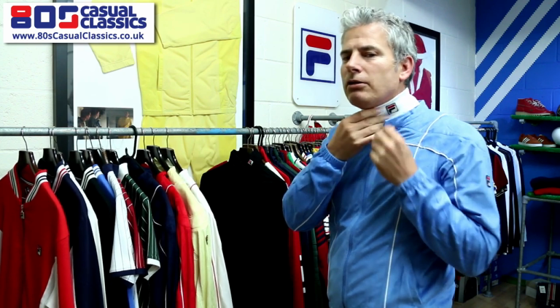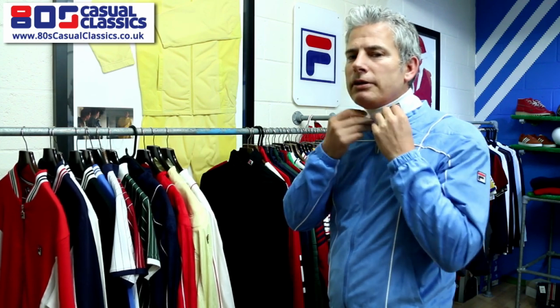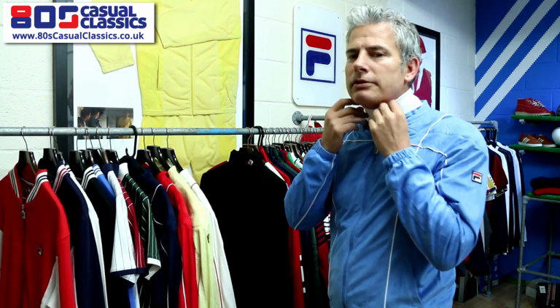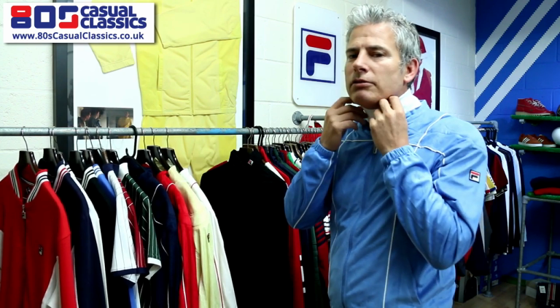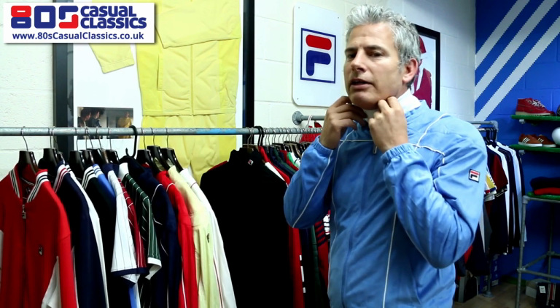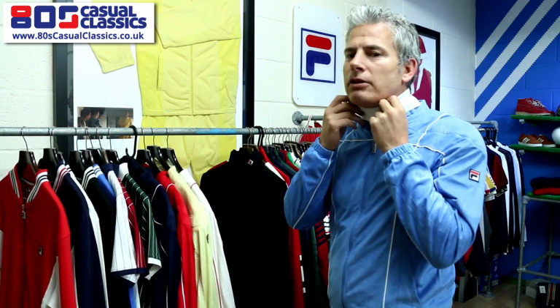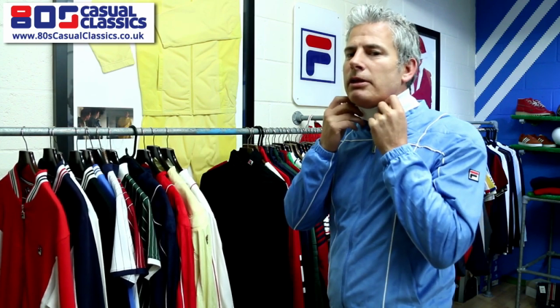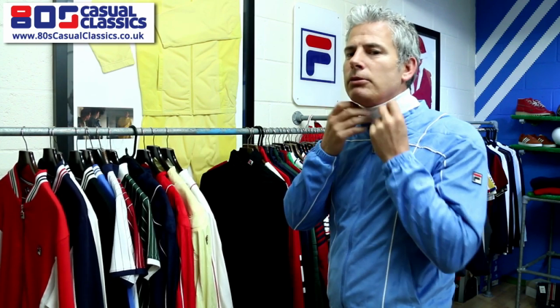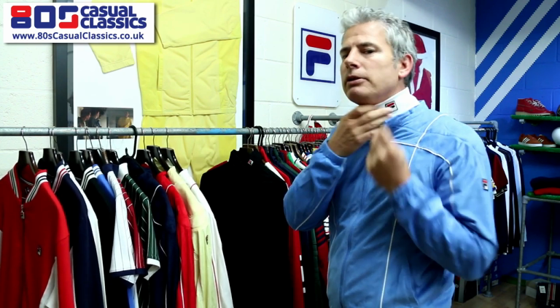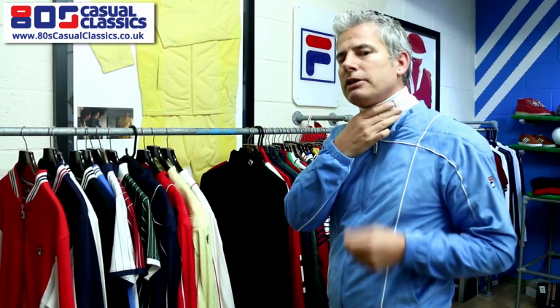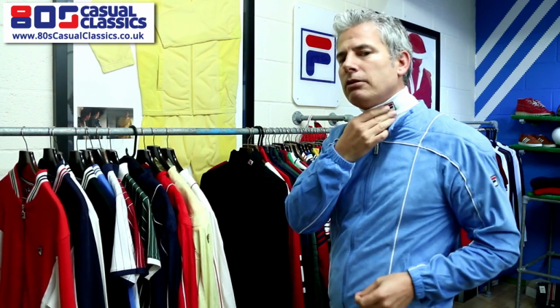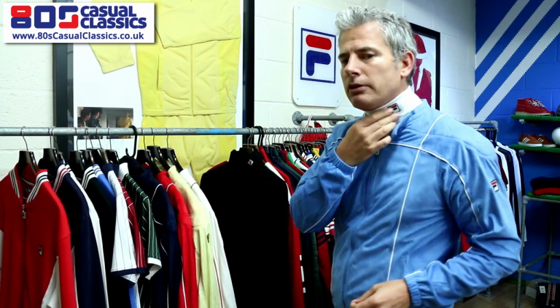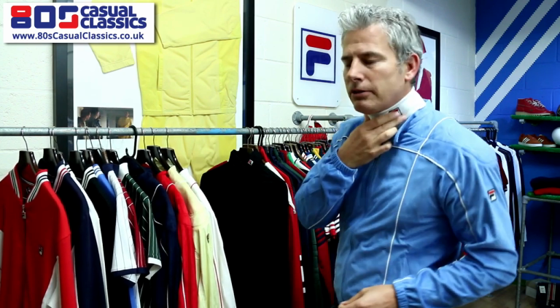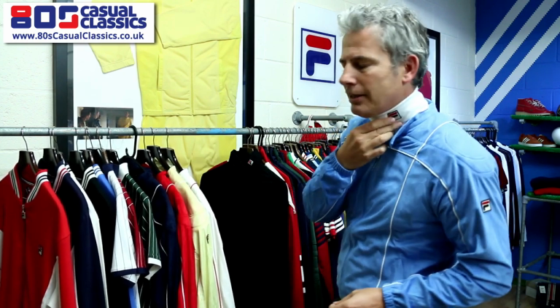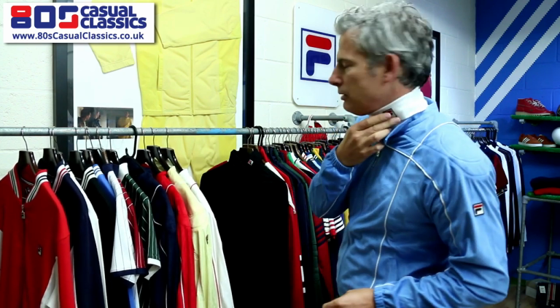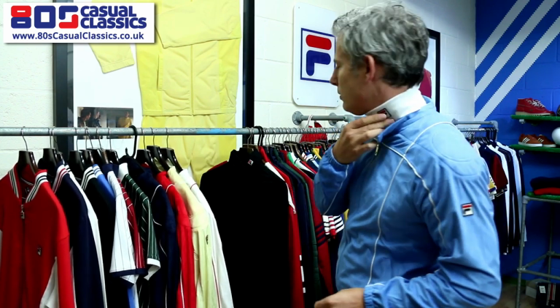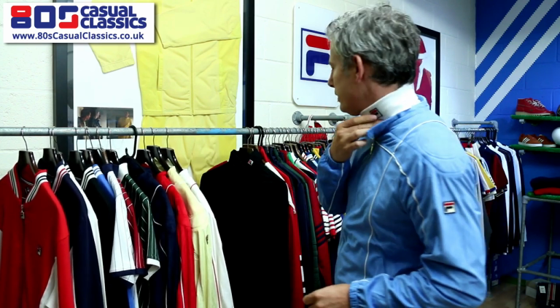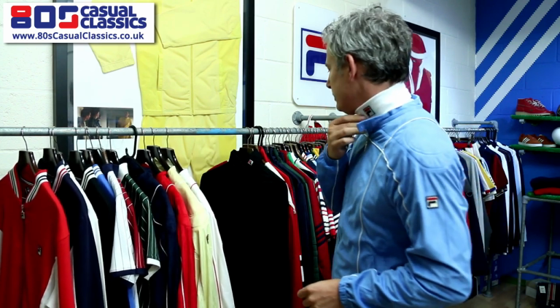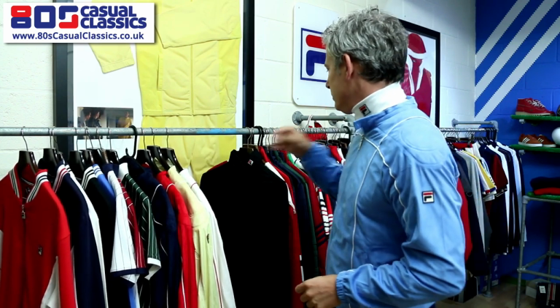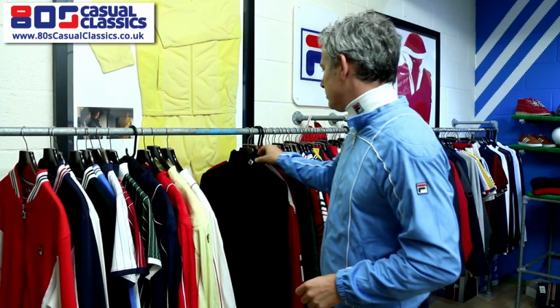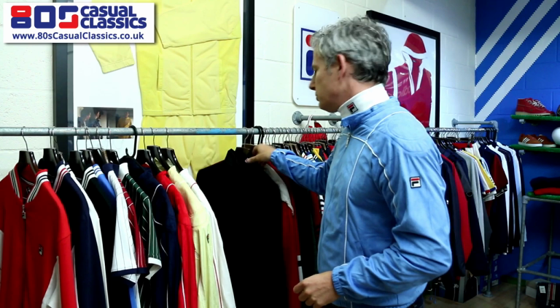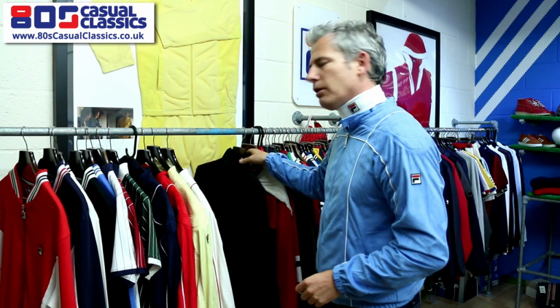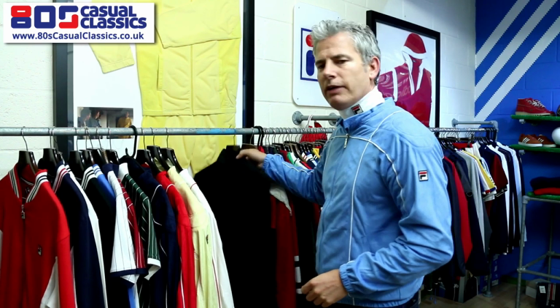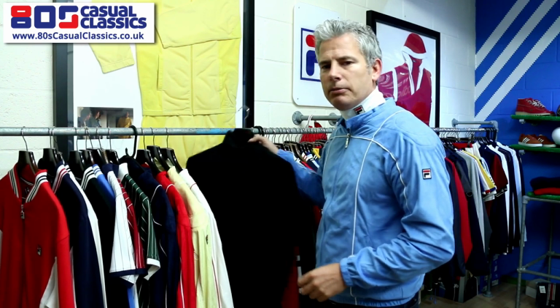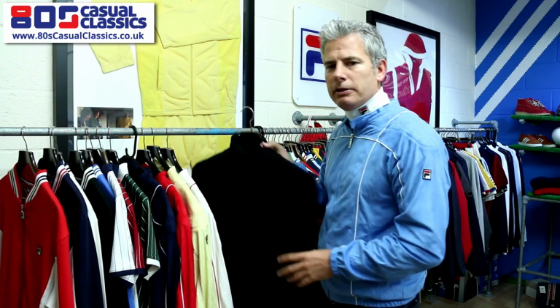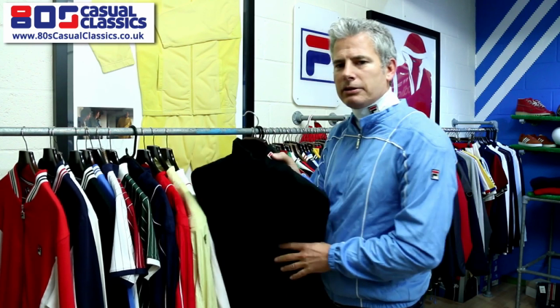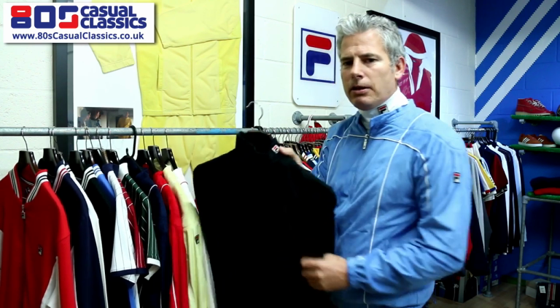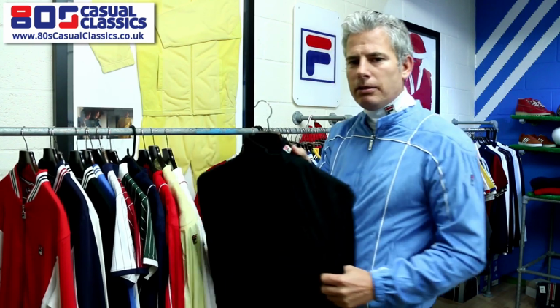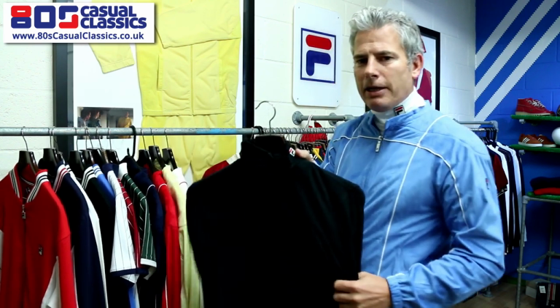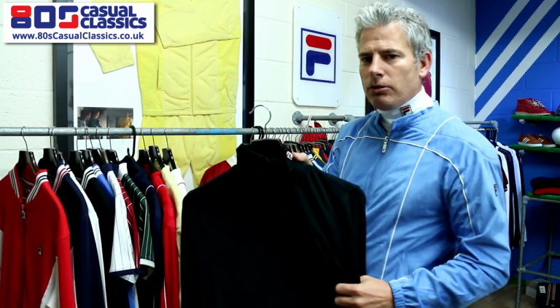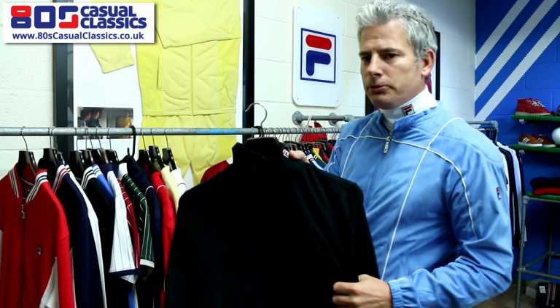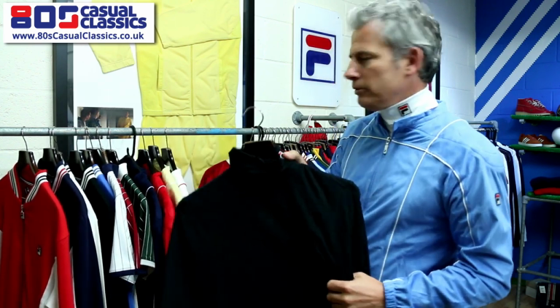Another classic is the roll neck, which I'm wearing — the white roll neck. There are a few off-white gardenia color ones around at the minute, but we sell the classic white. It's also available in a smart black option.